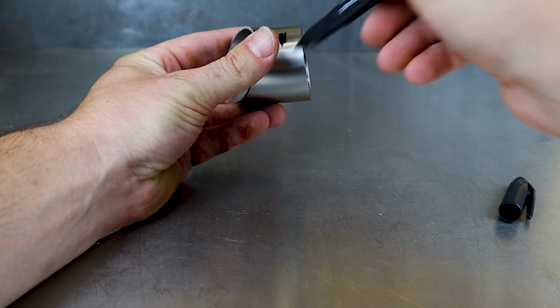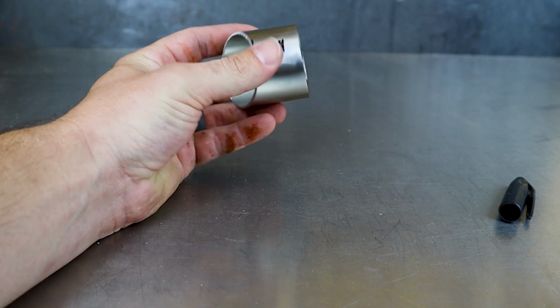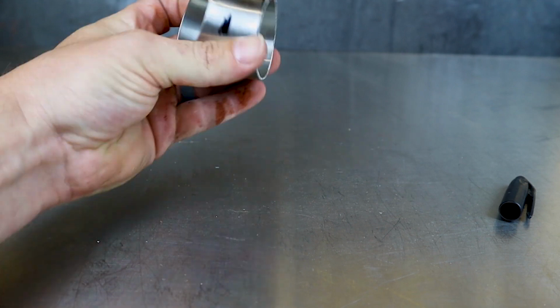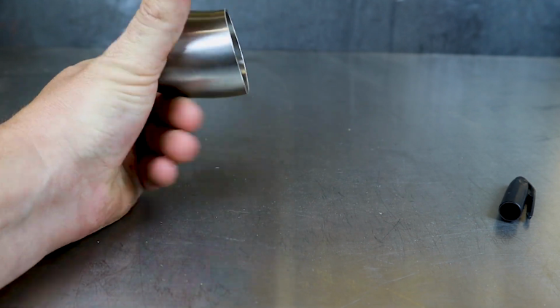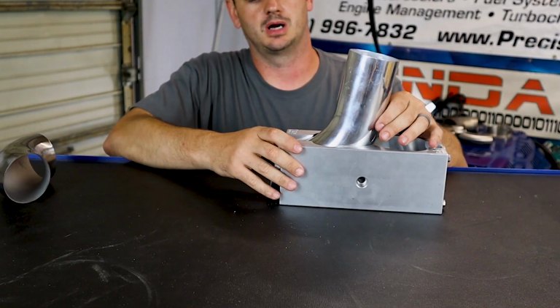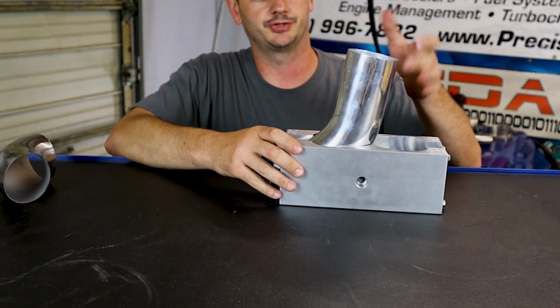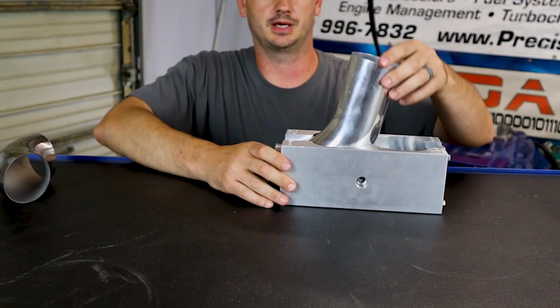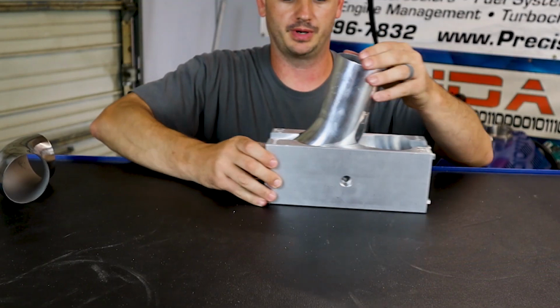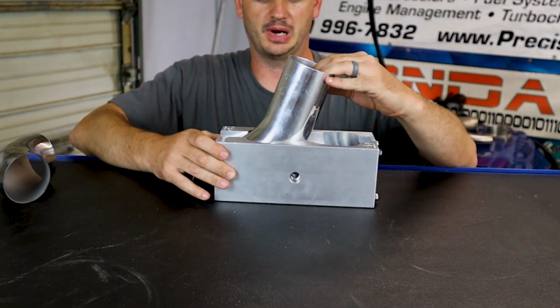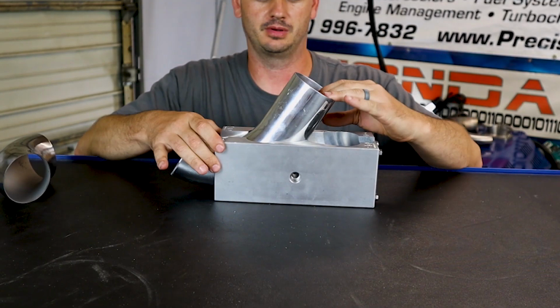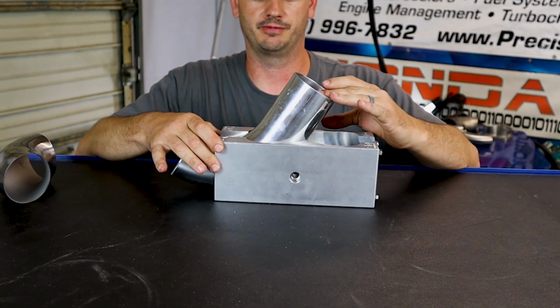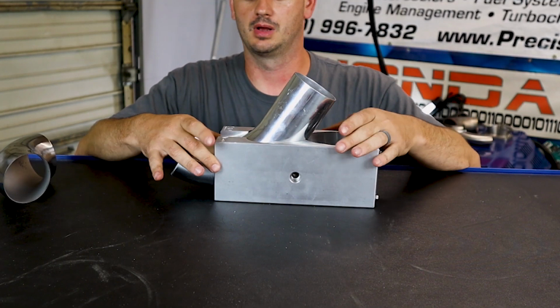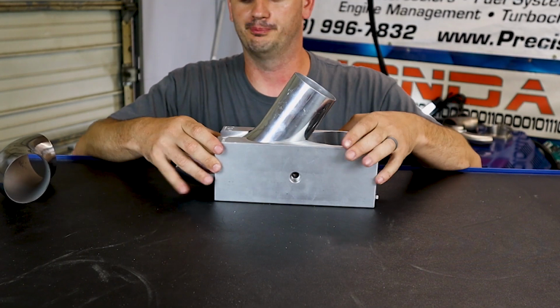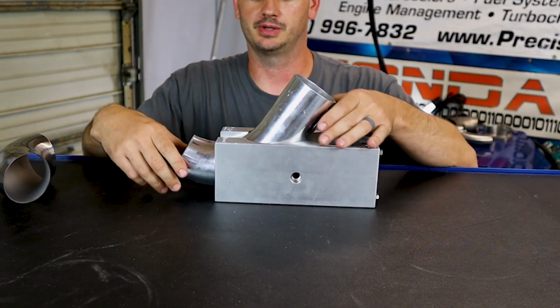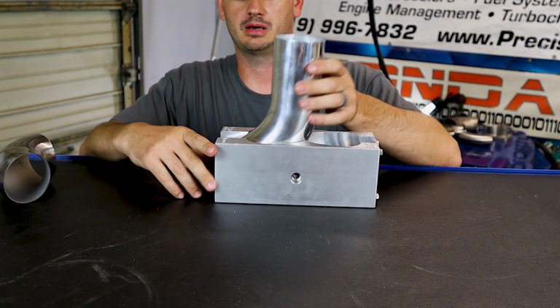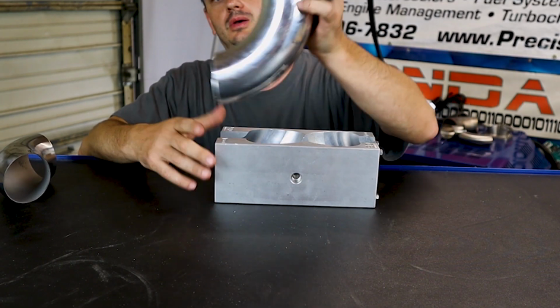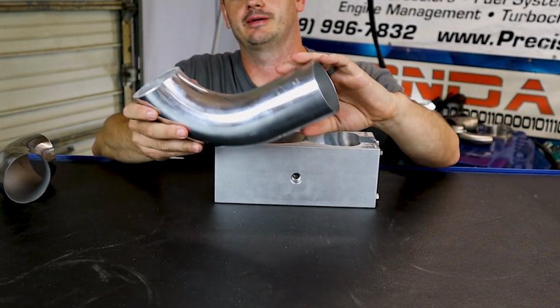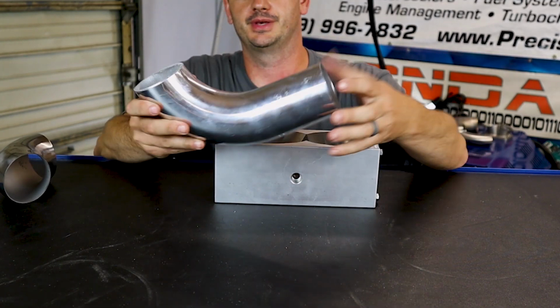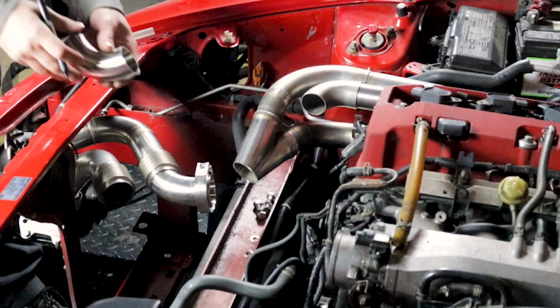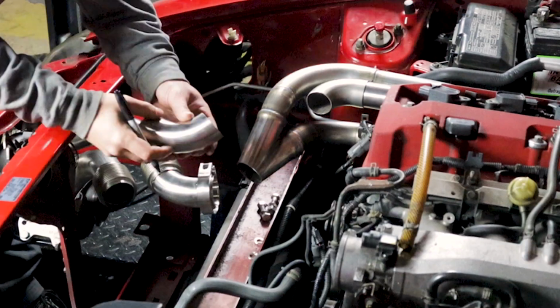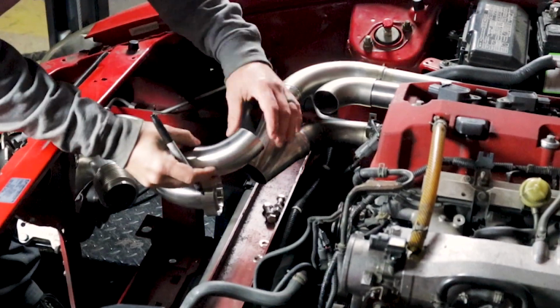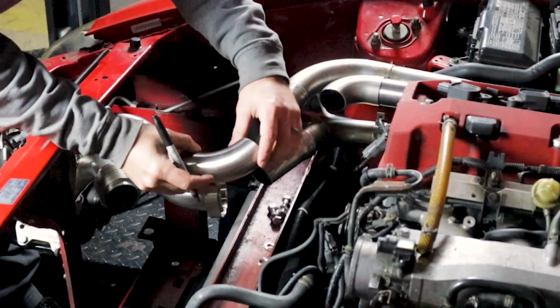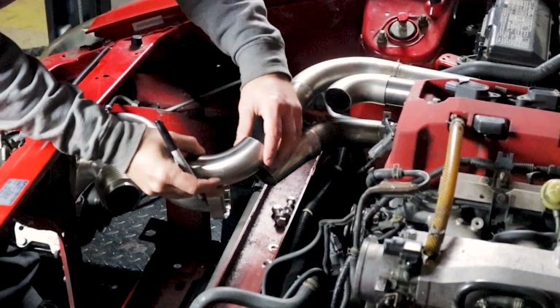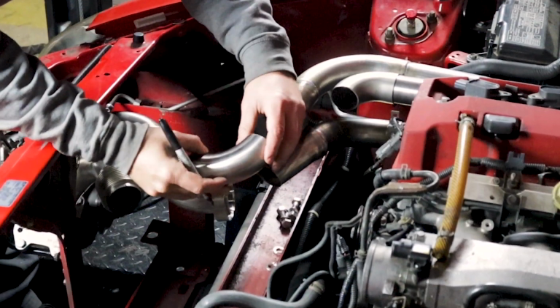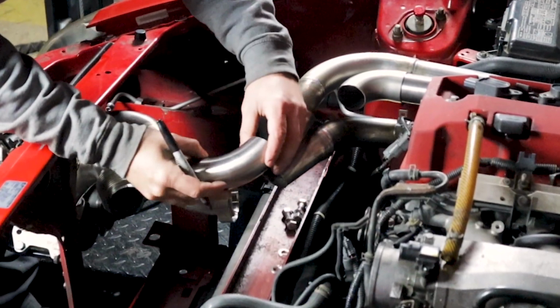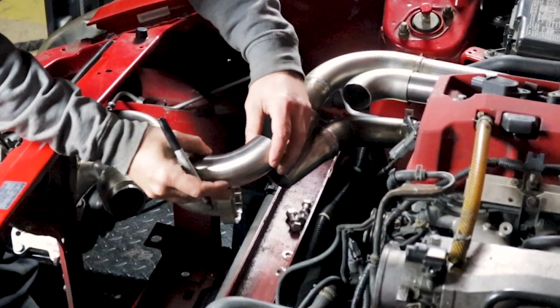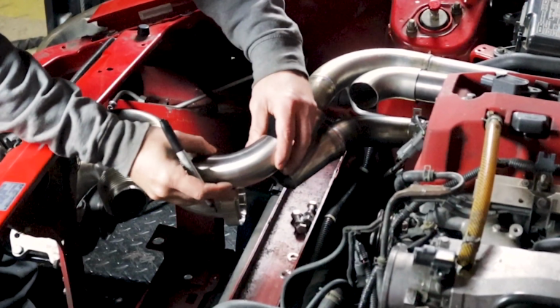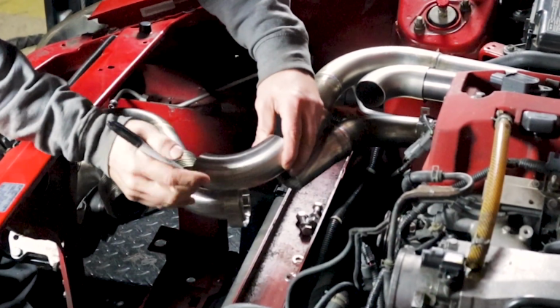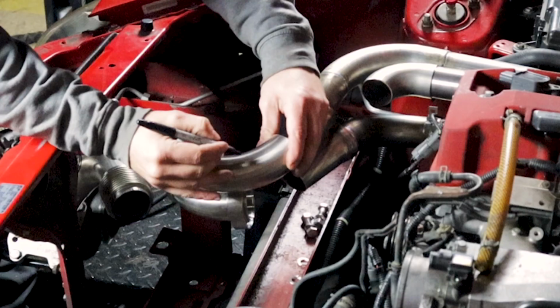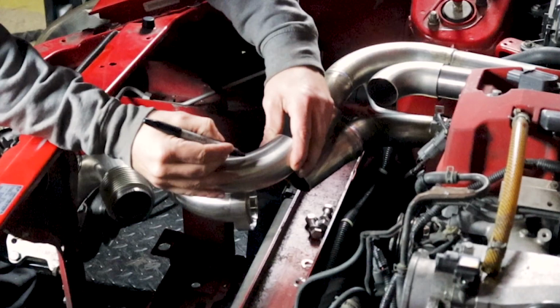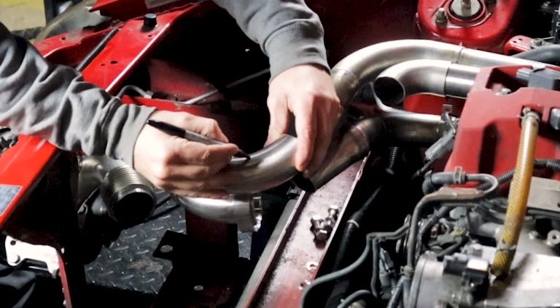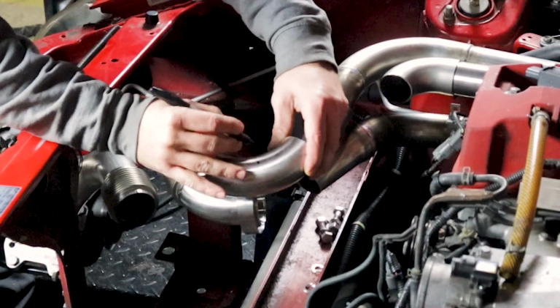Works with titanium, aluminum, Inconel, 2-inch schedule 10 and schedule 40 pipe, or anything else you can clamp into it.